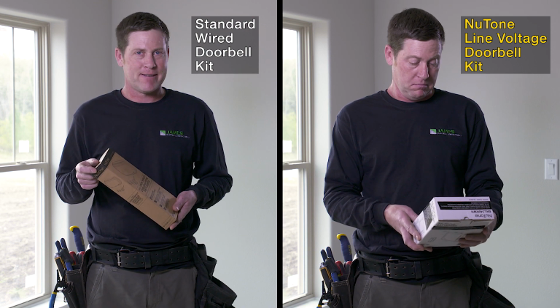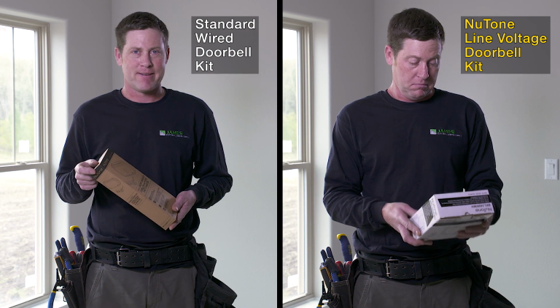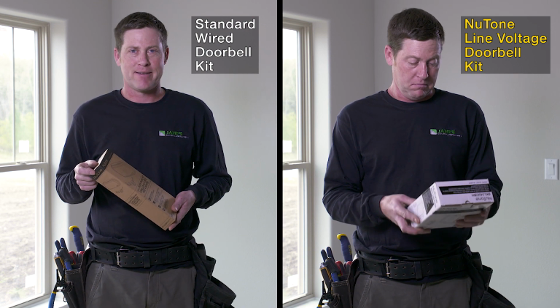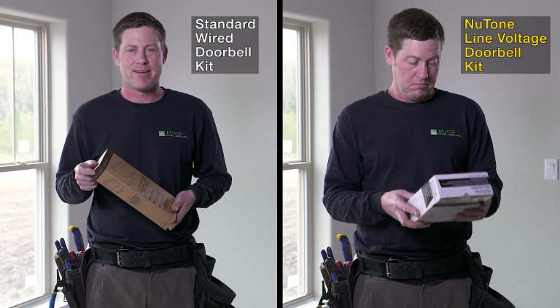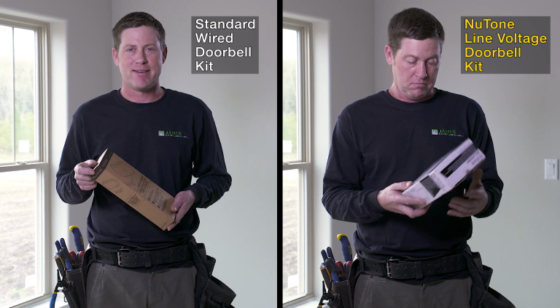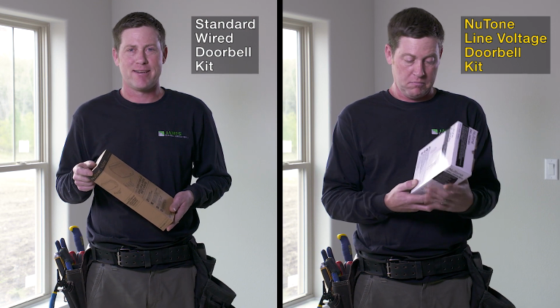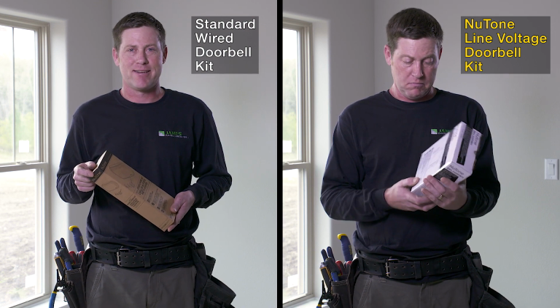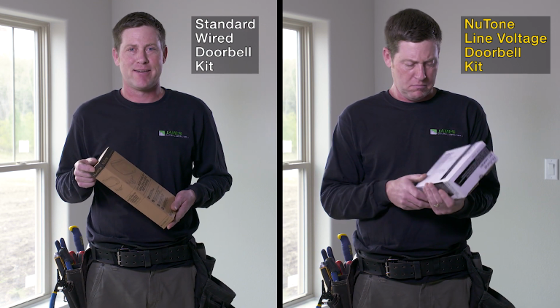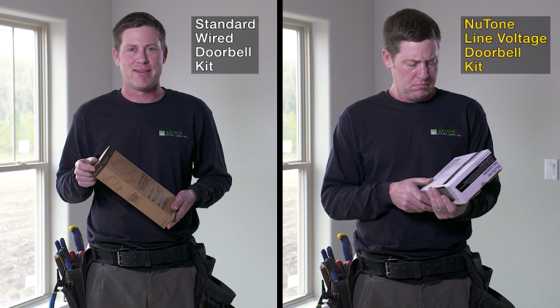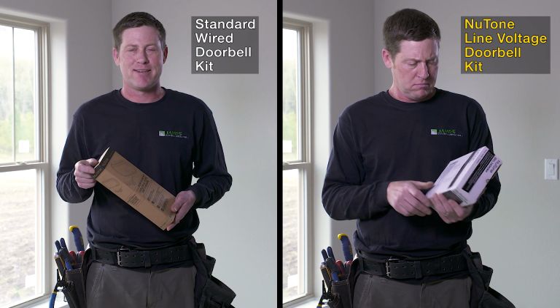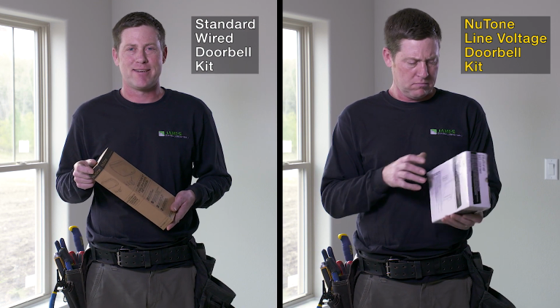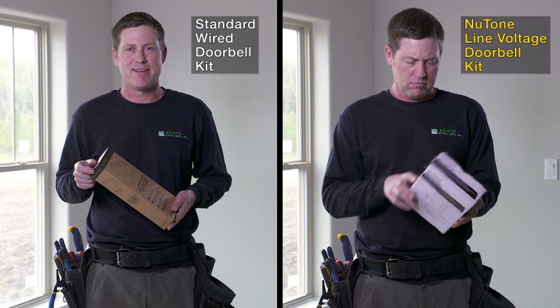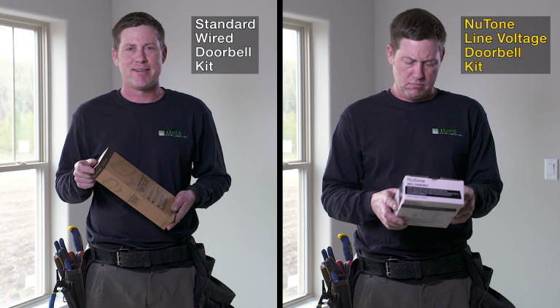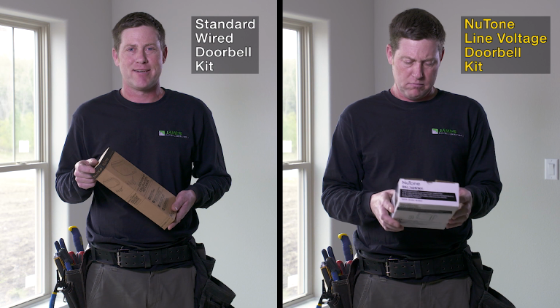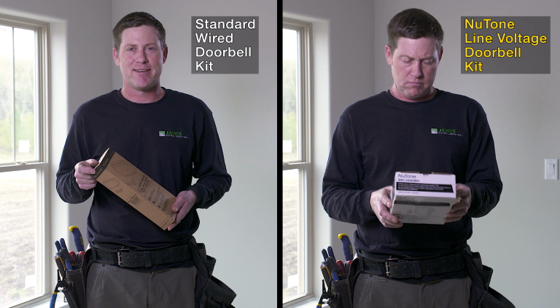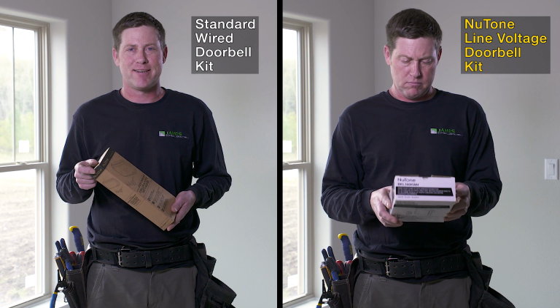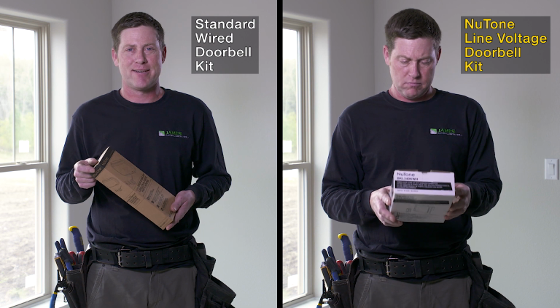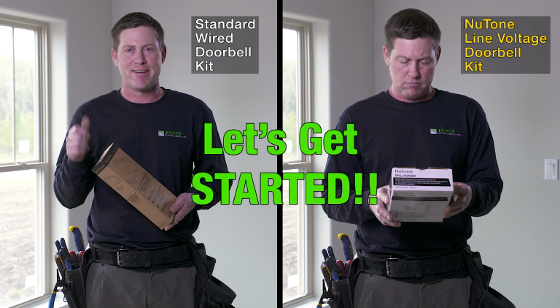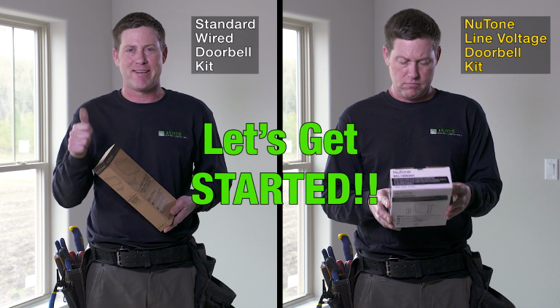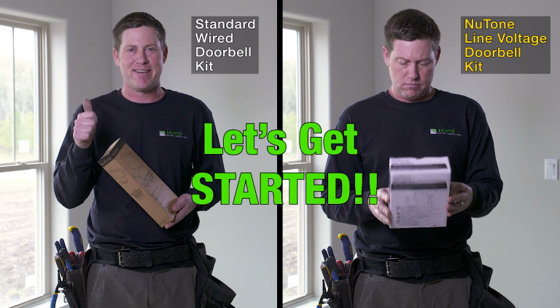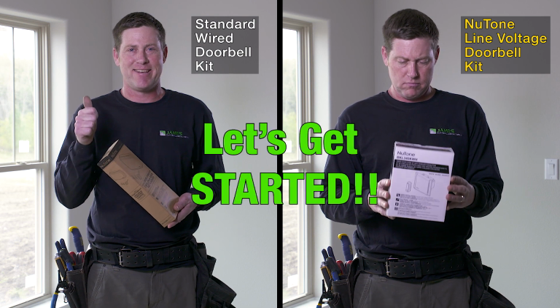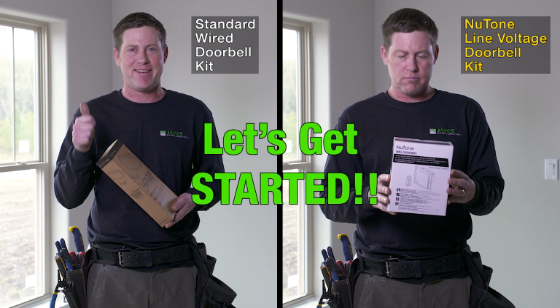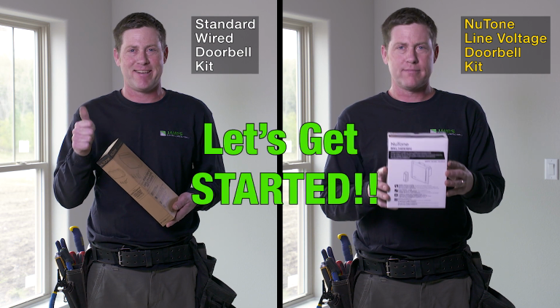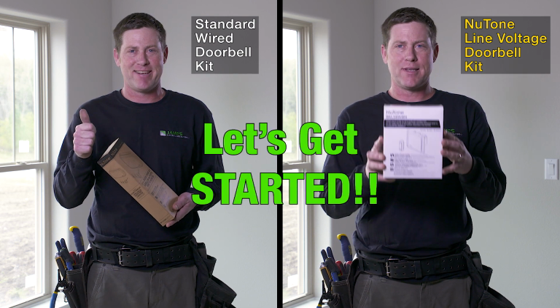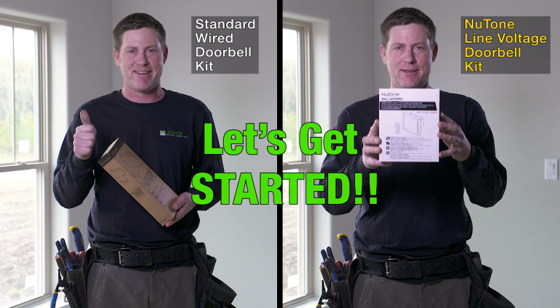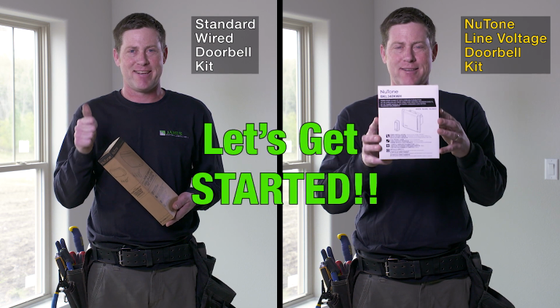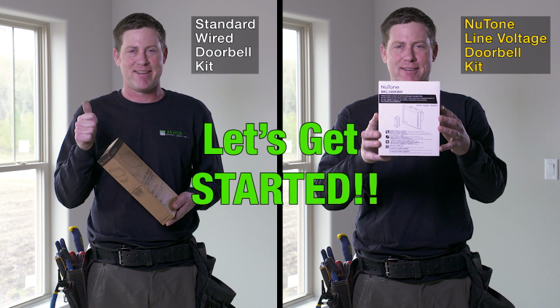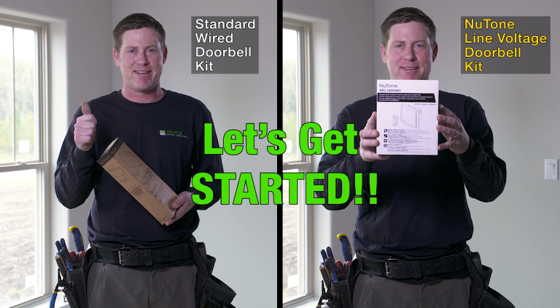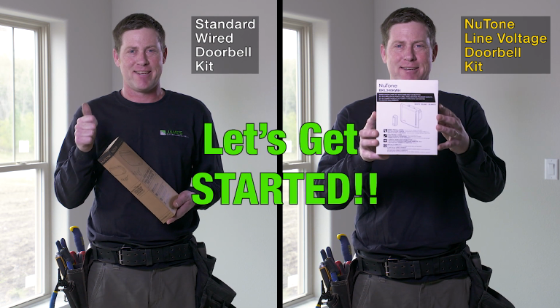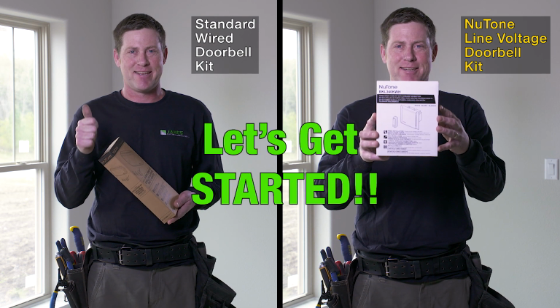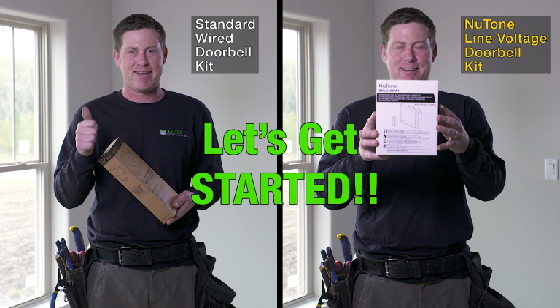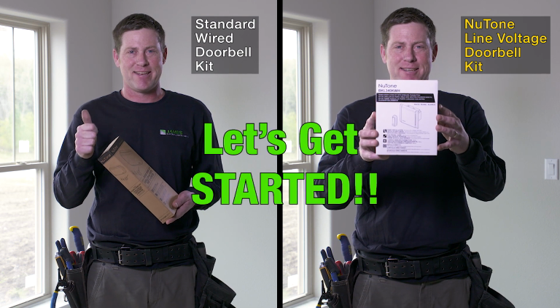When installing electrical products like doorbells, time is money. Let's see how Newtone's newest product can help you save.